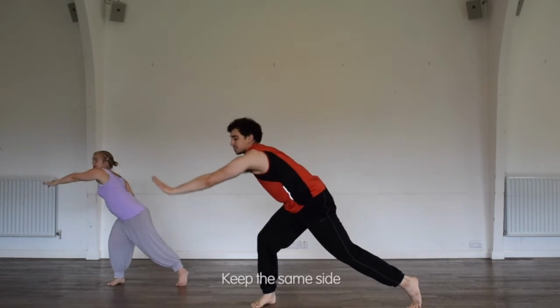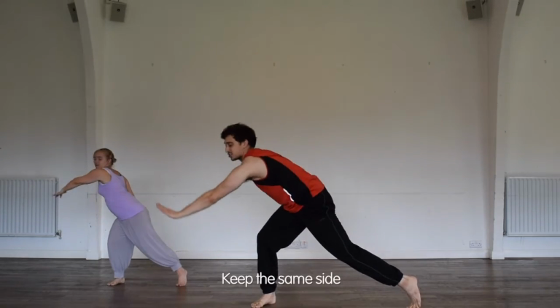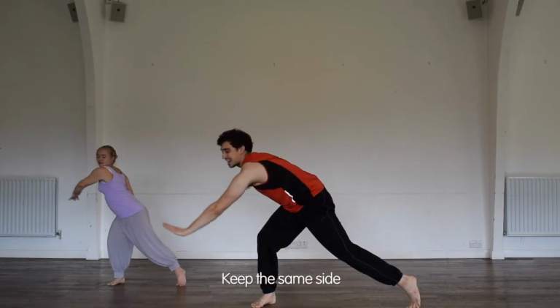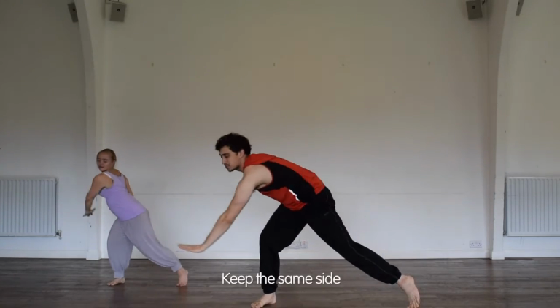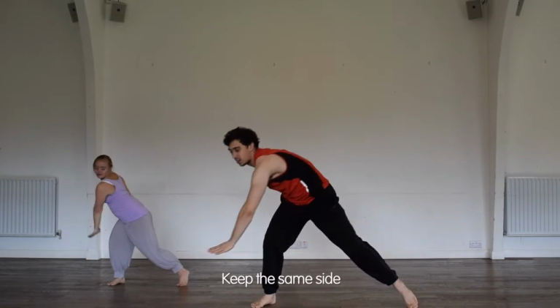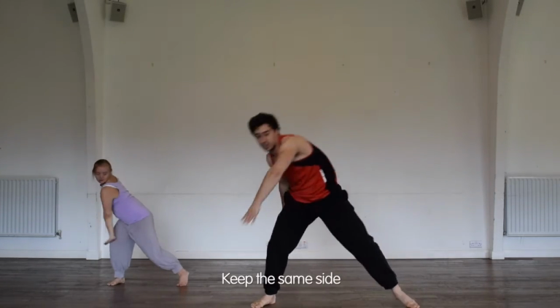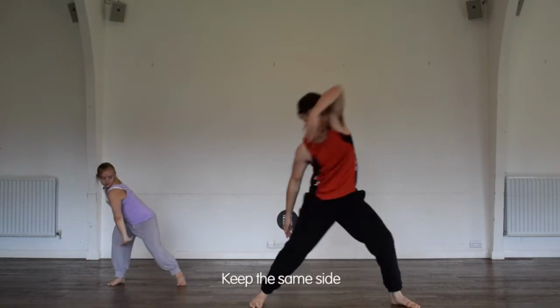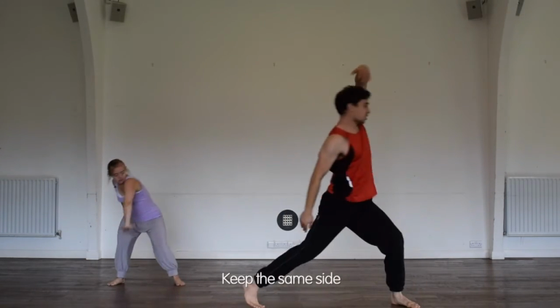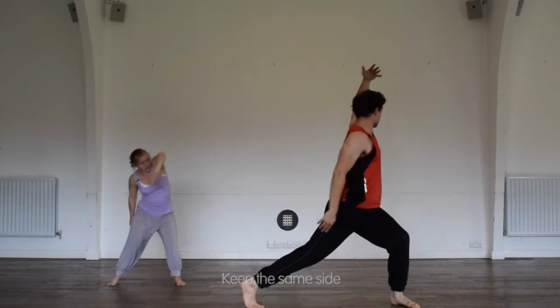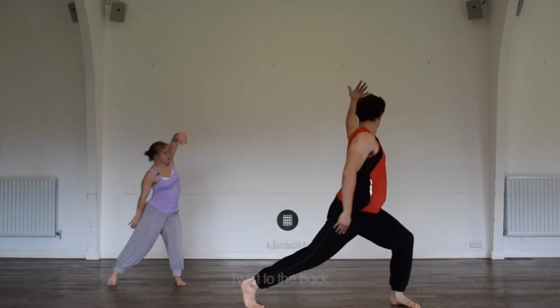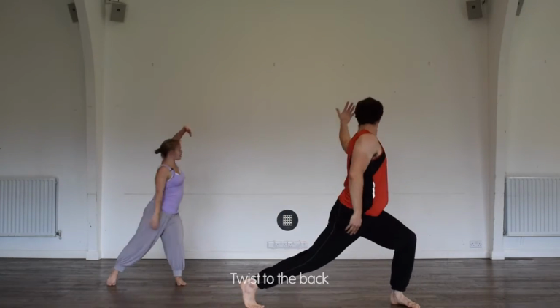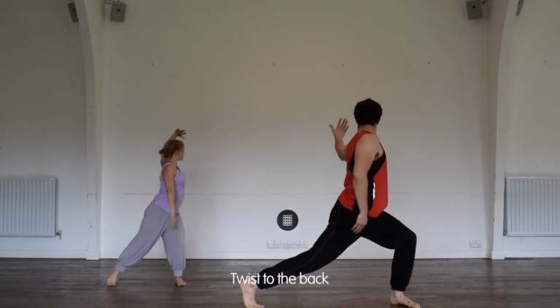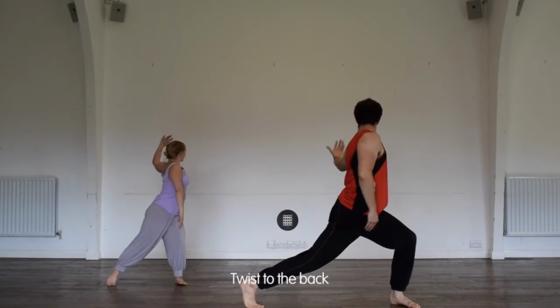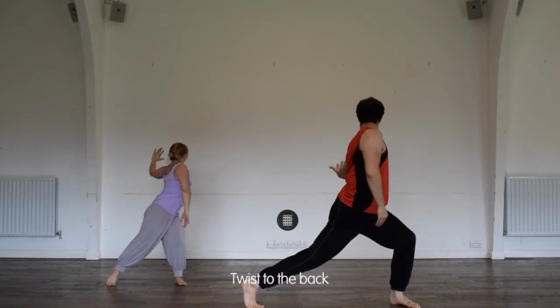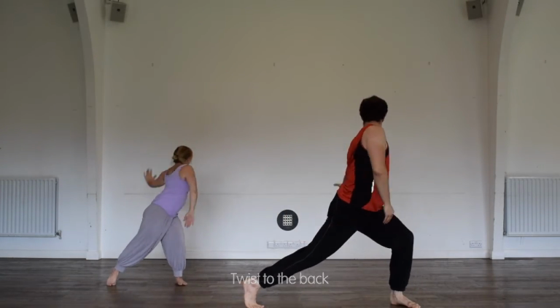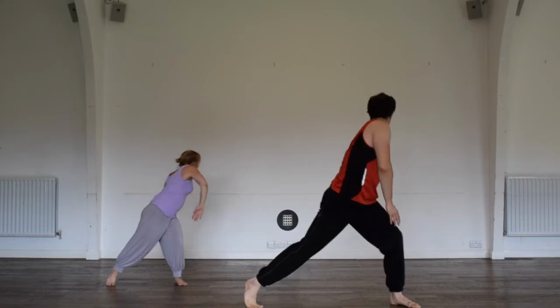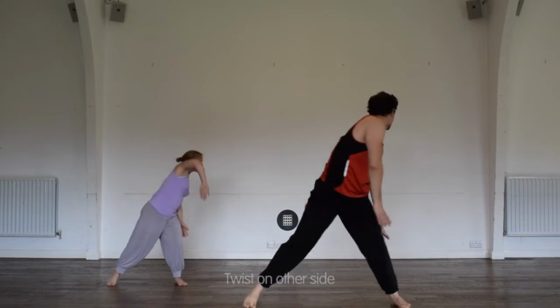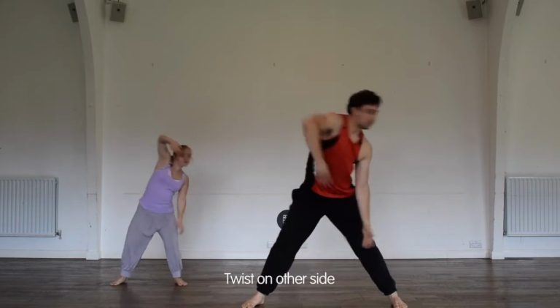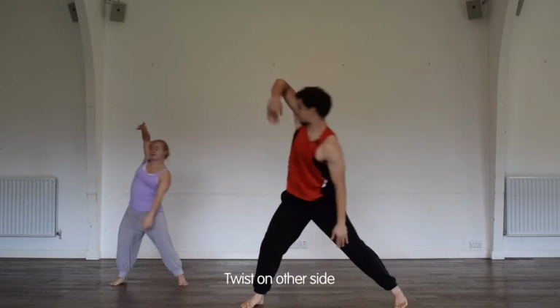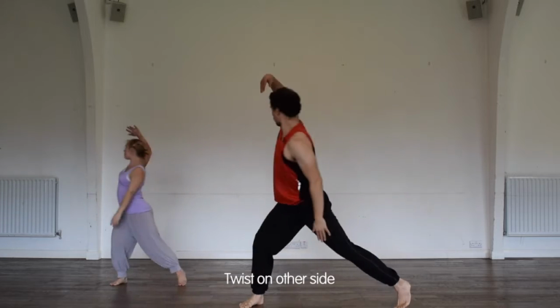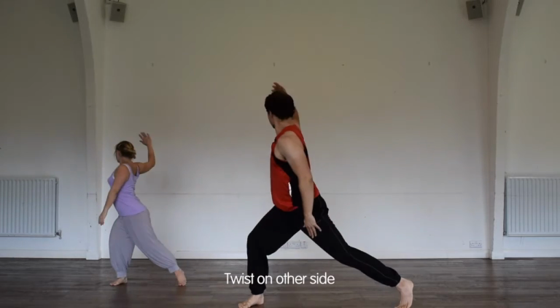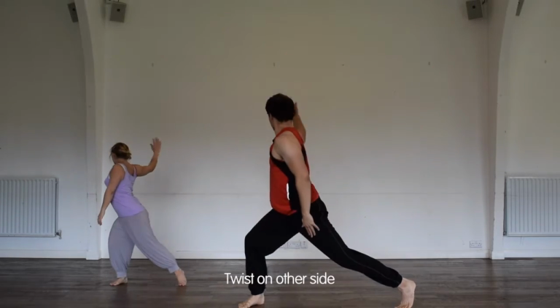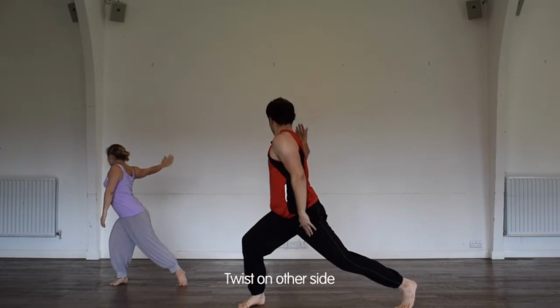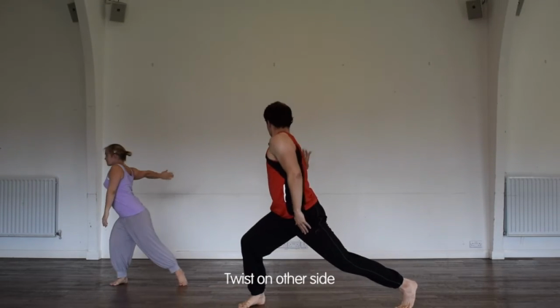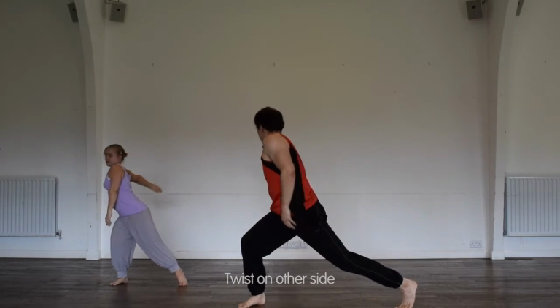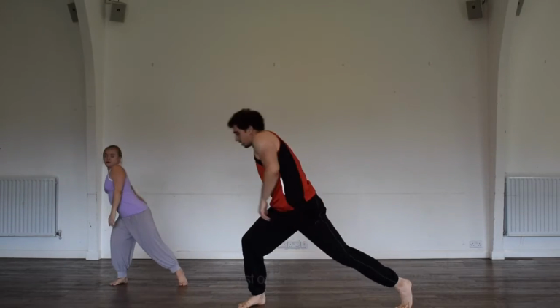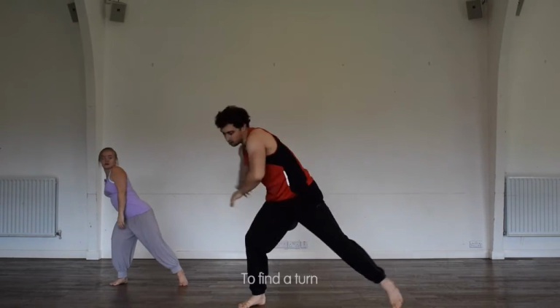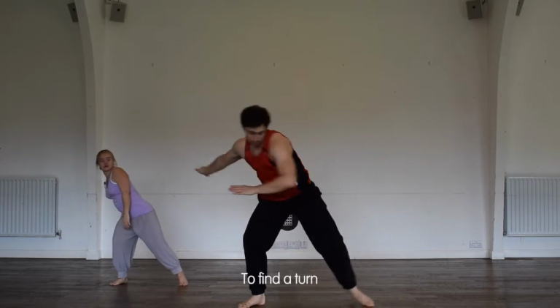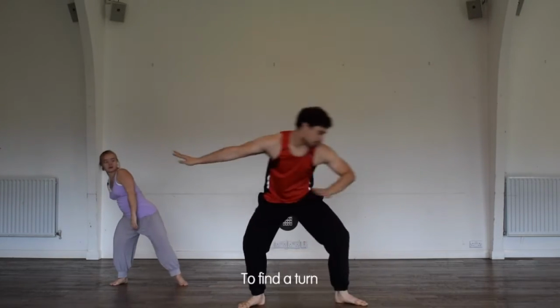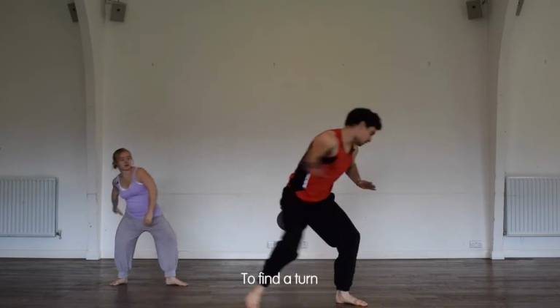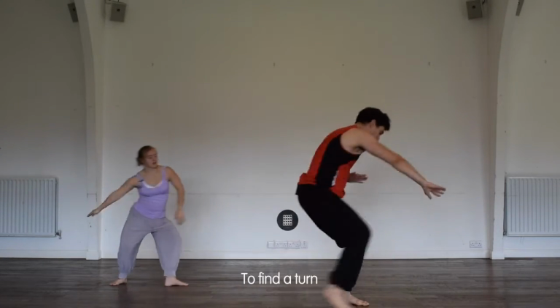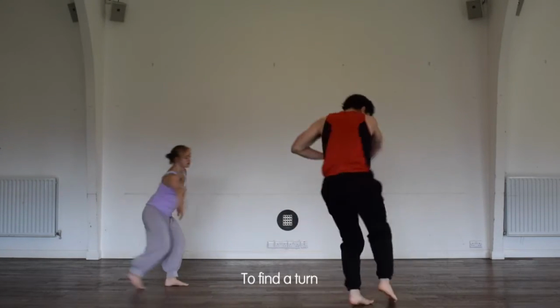Keep the same side, twist to the back, twist on the other side, it's going to find a turn.